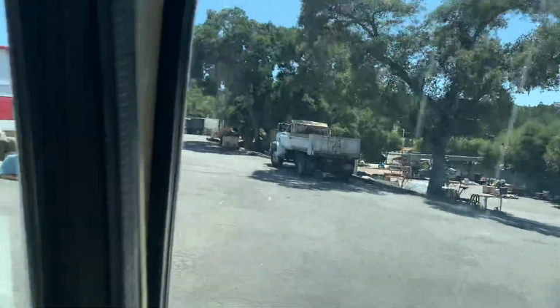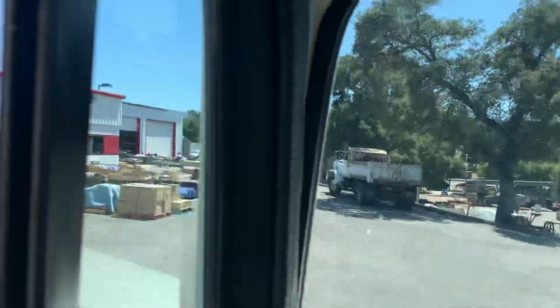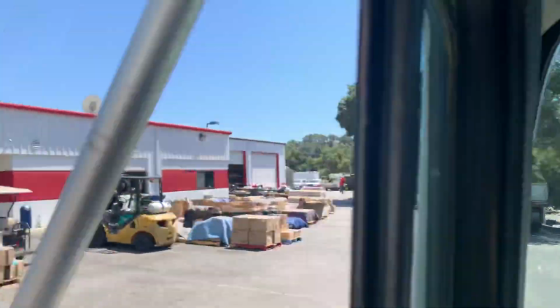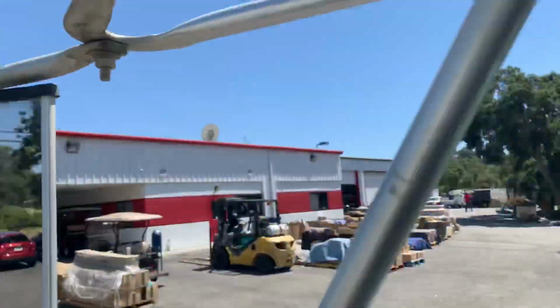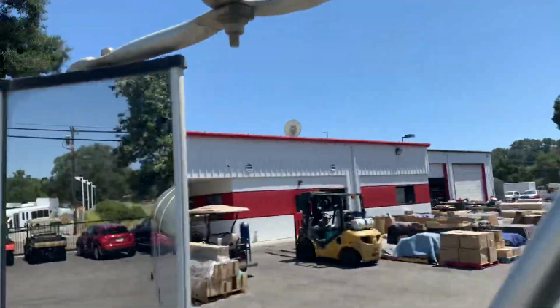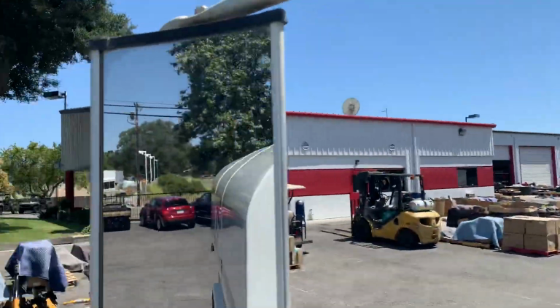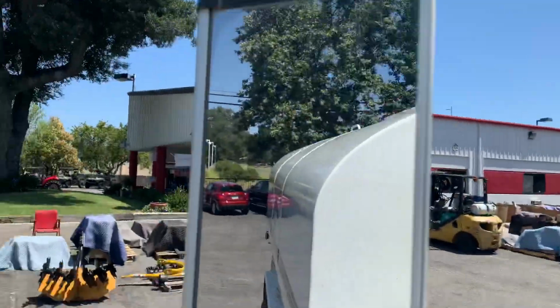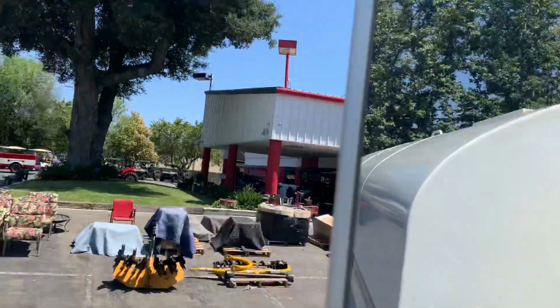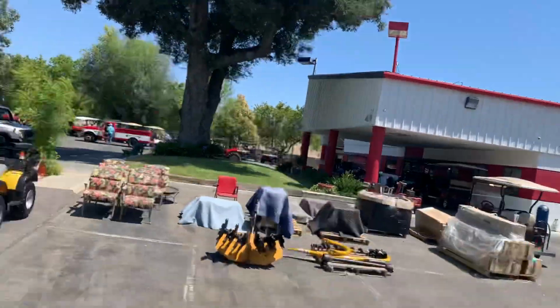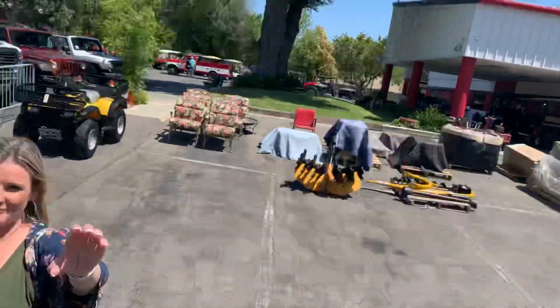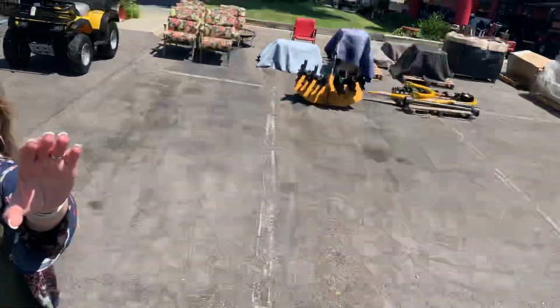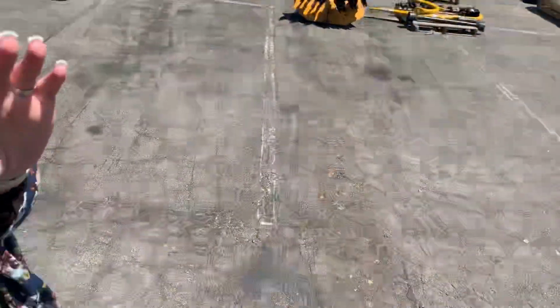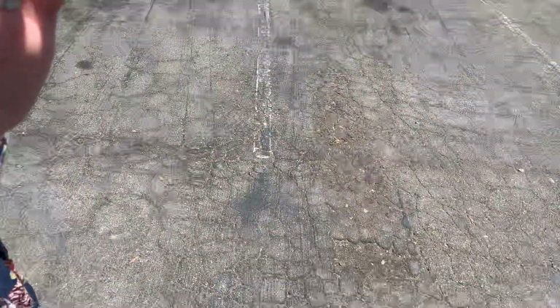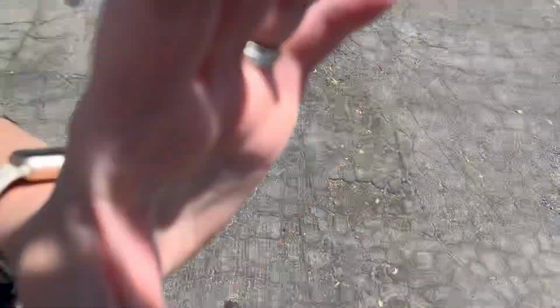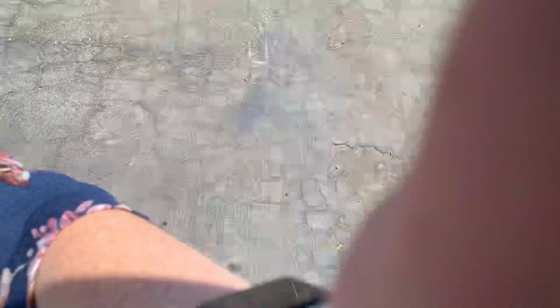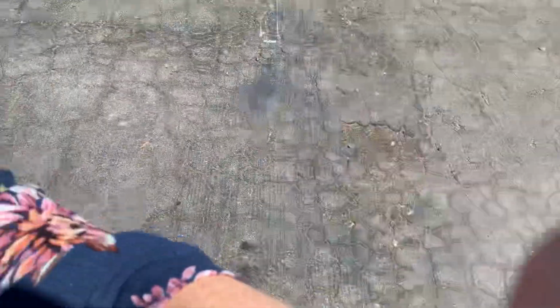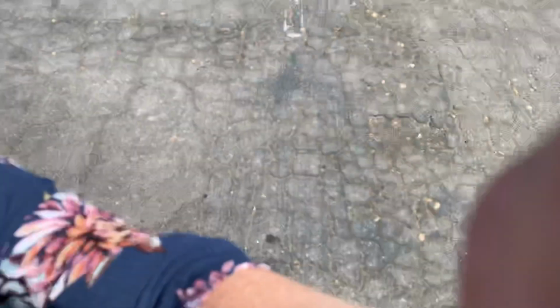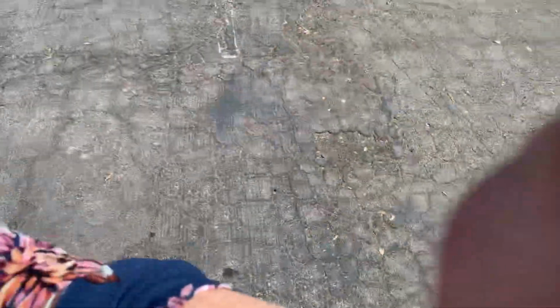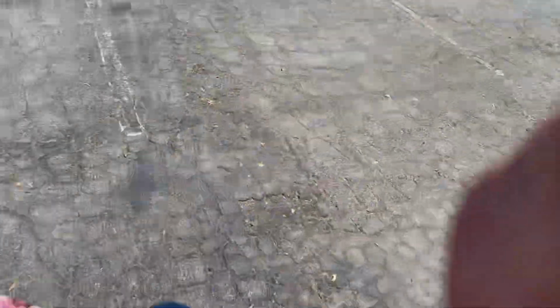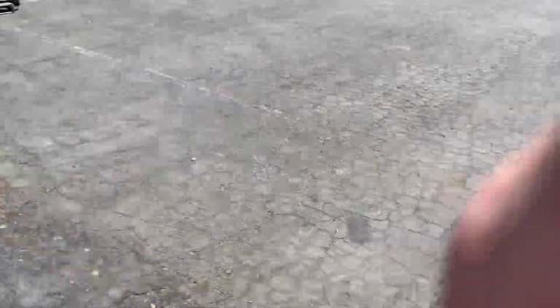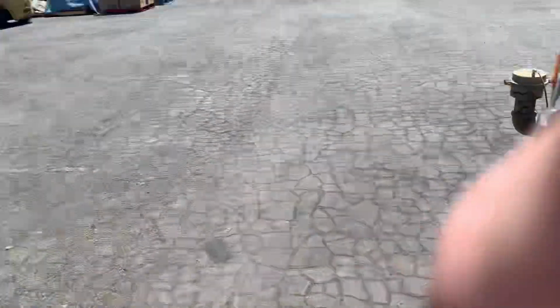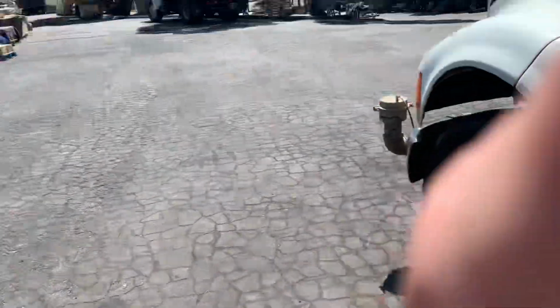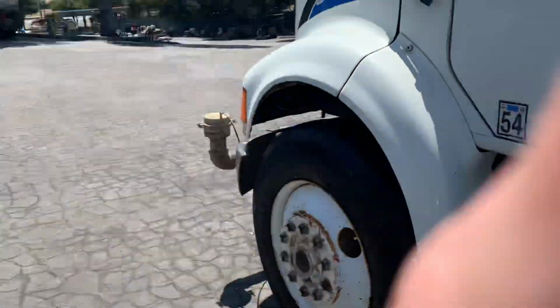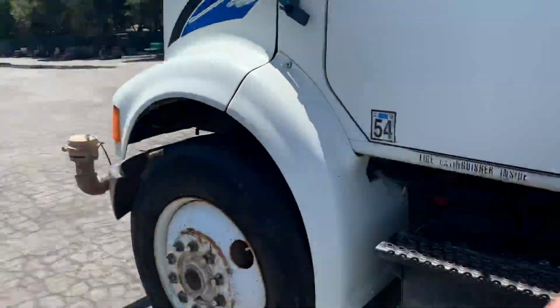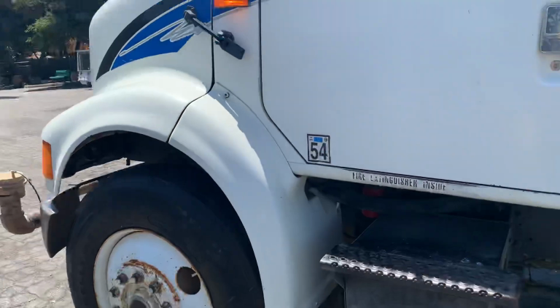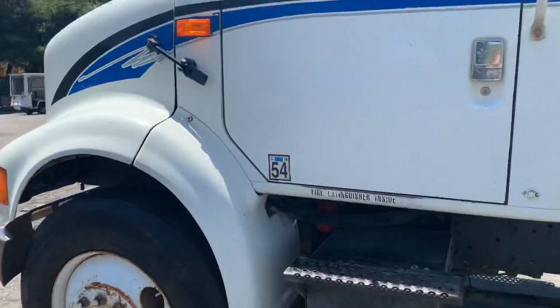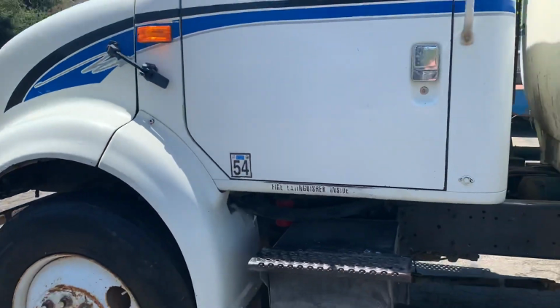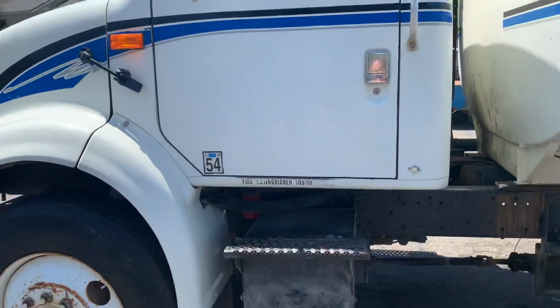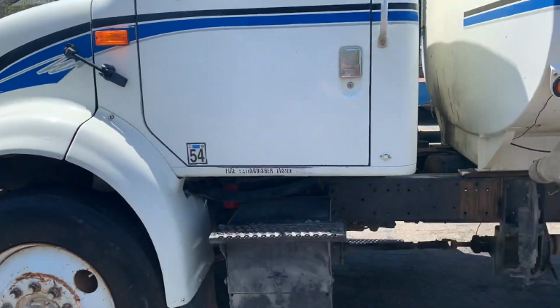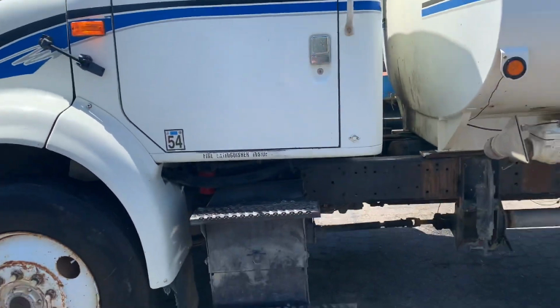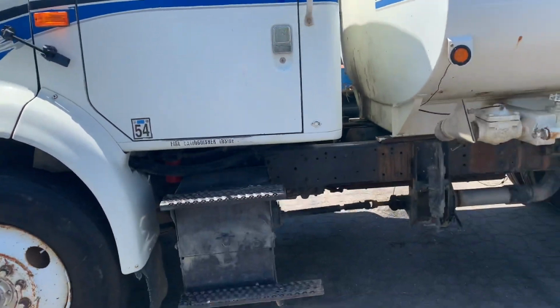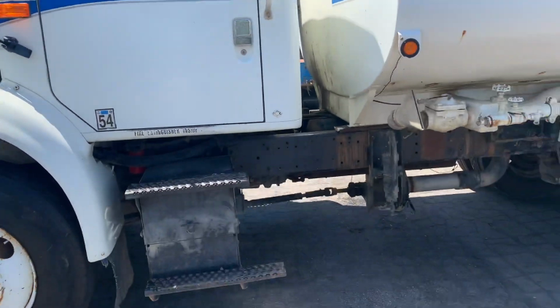So anyway, this is the water truck. Here we go — it's good! Here's the engine!